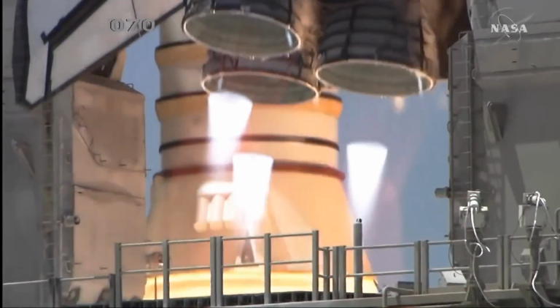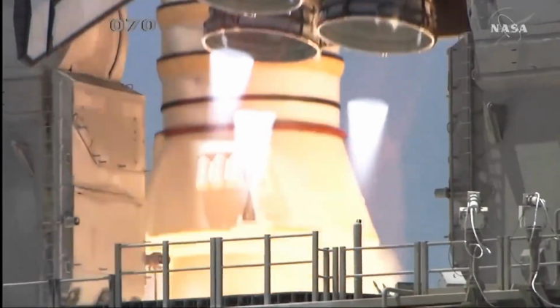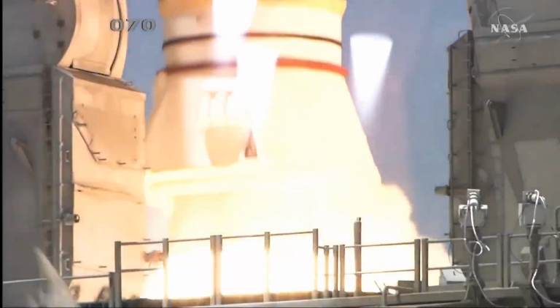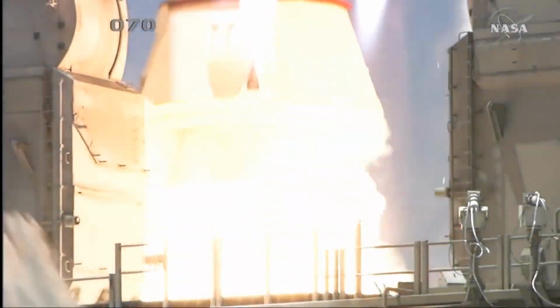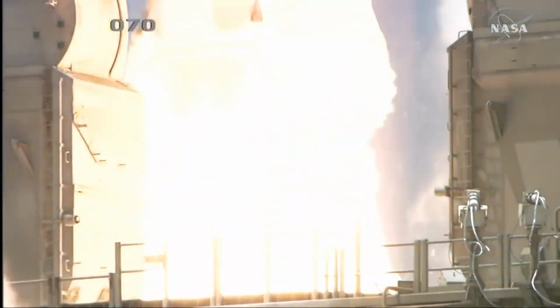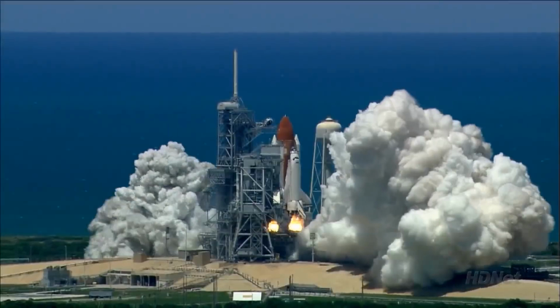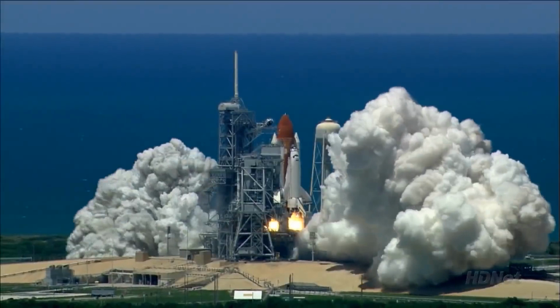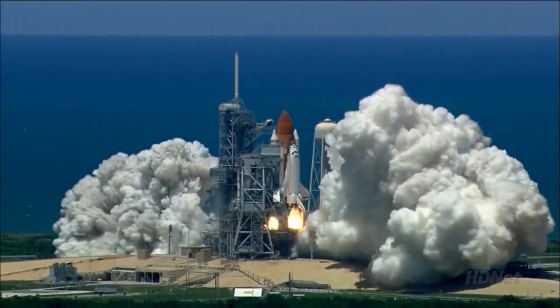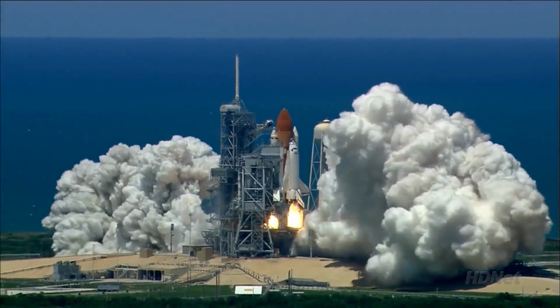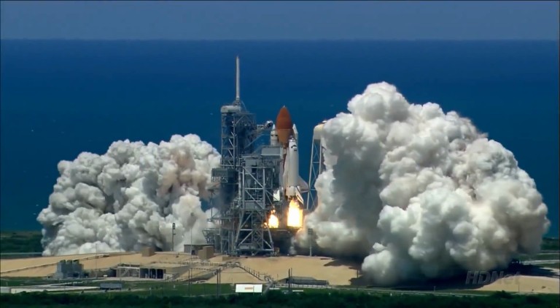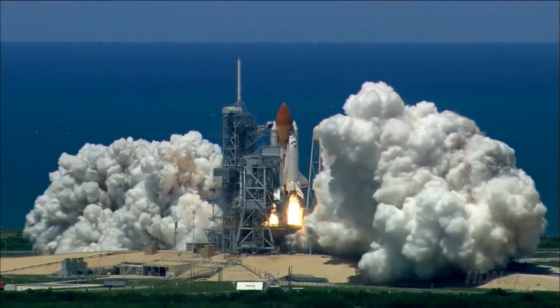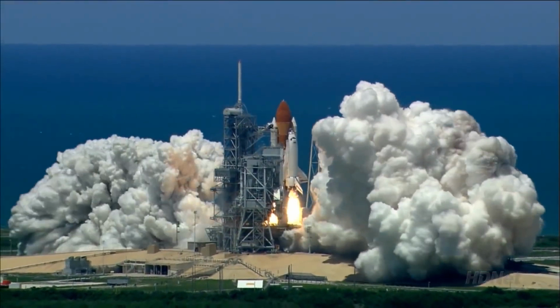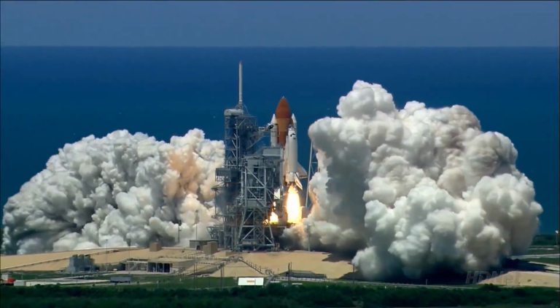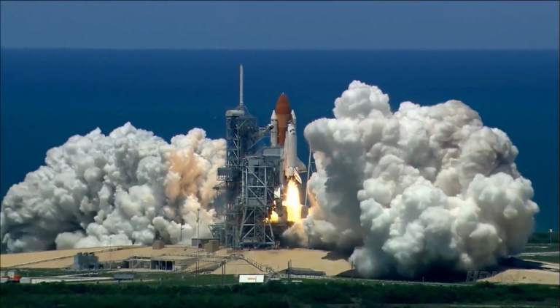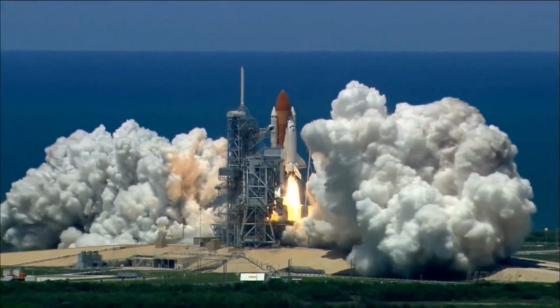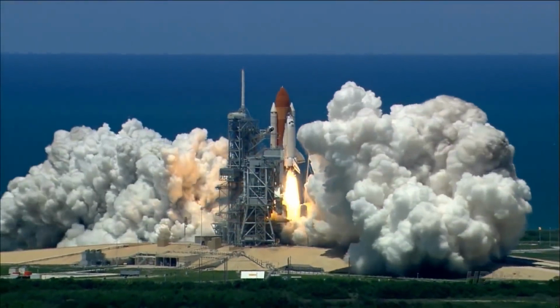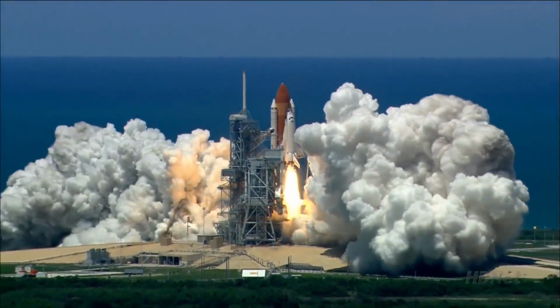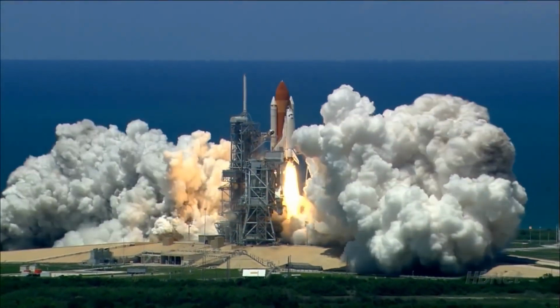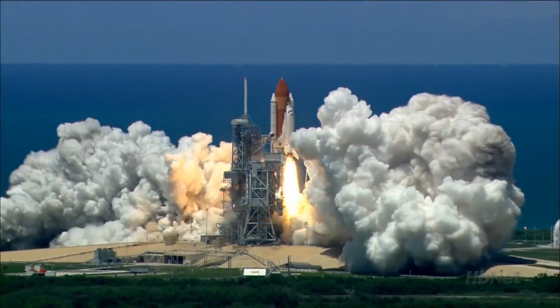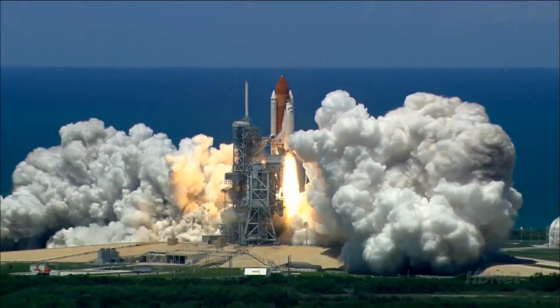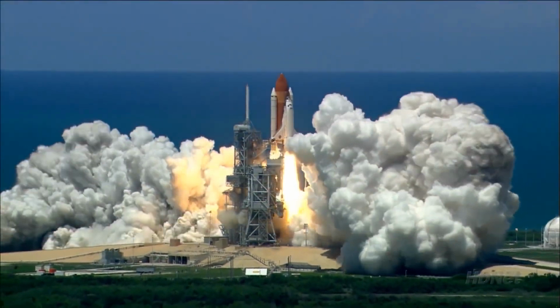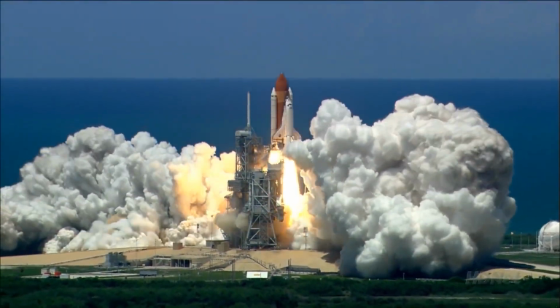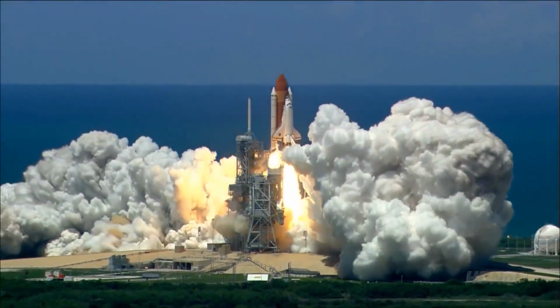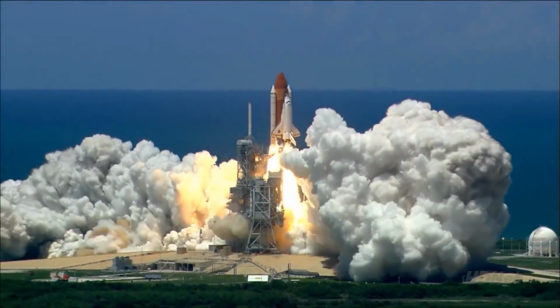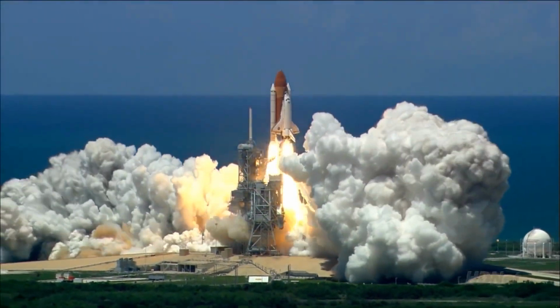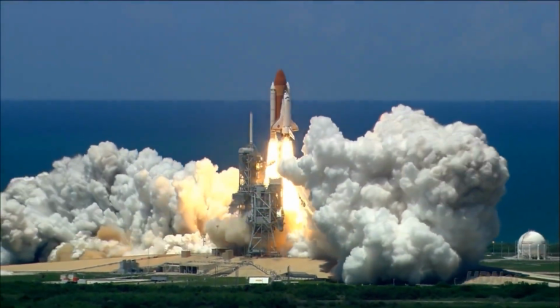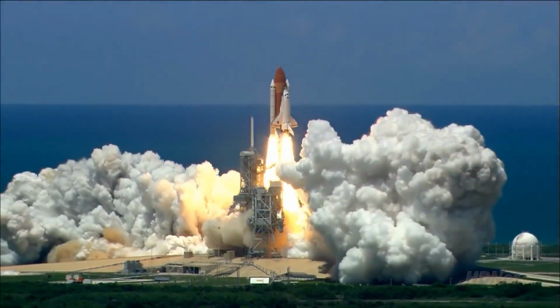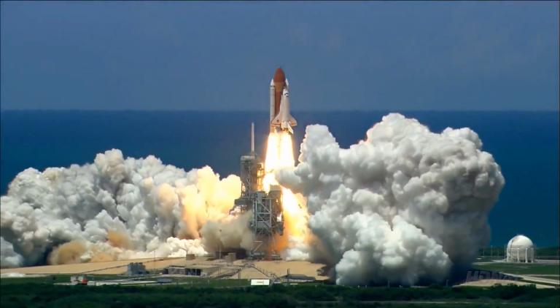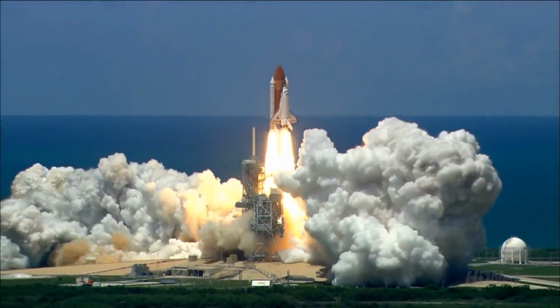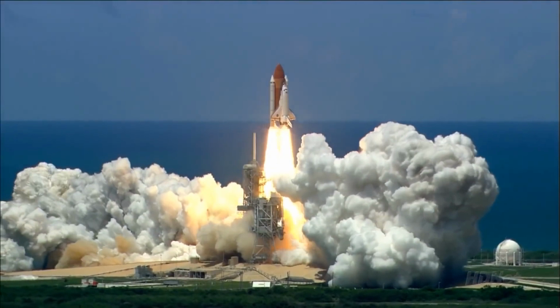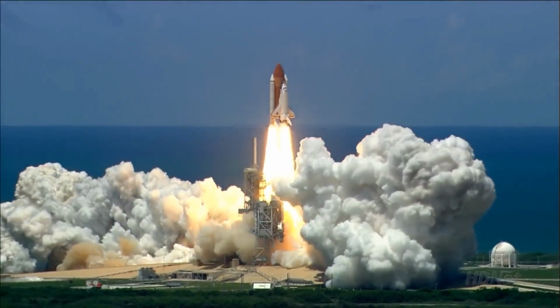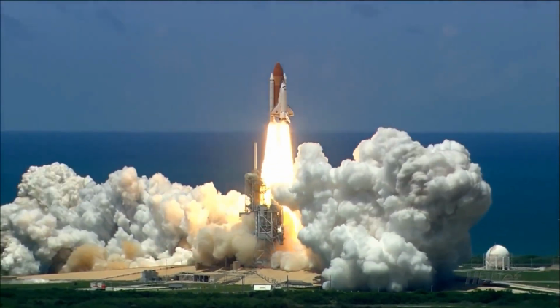And liftoff of the Space Shuttle Discovery, returning to the Space Station.